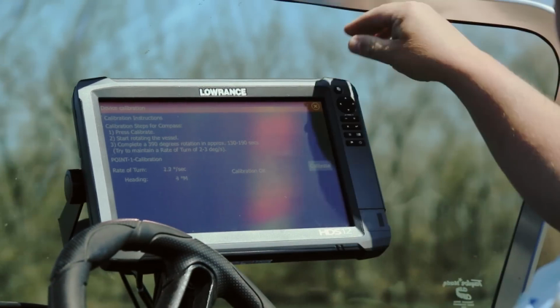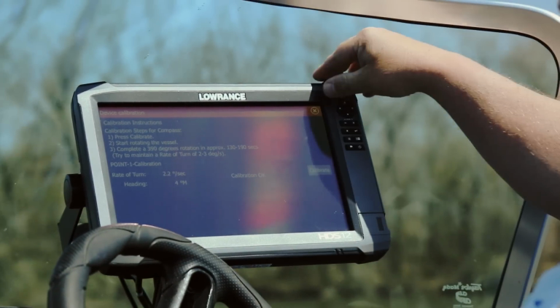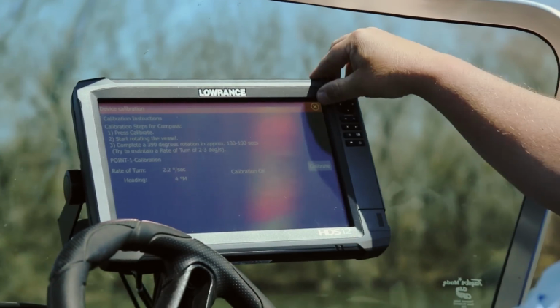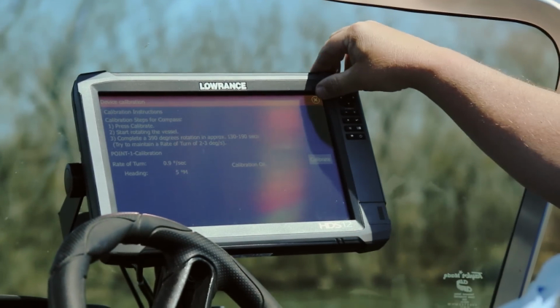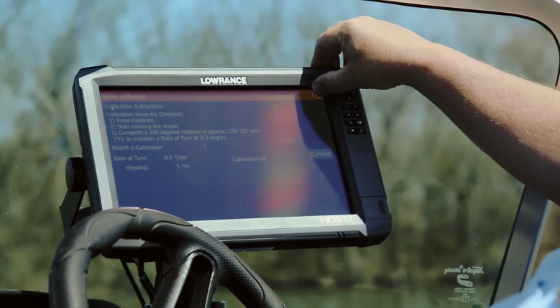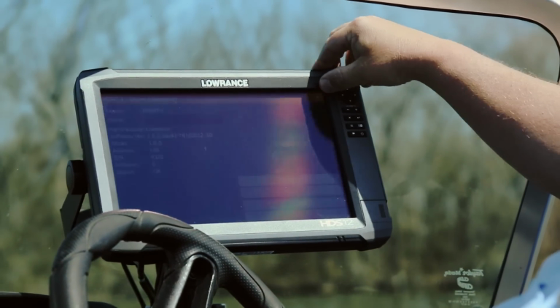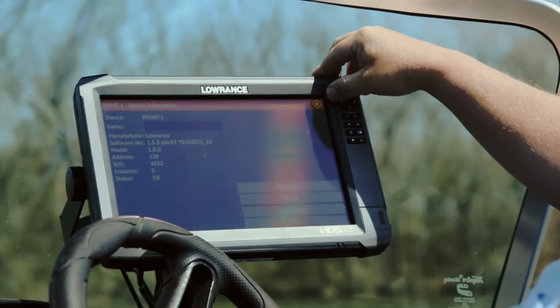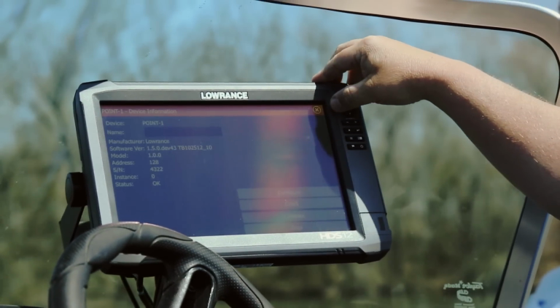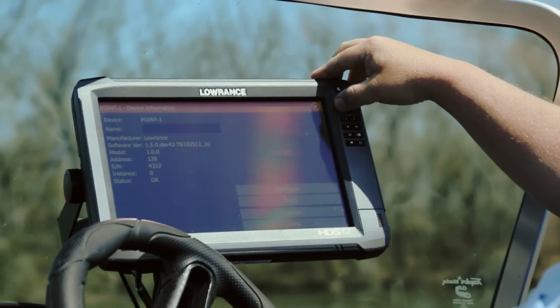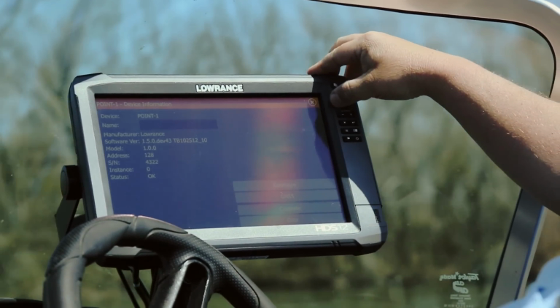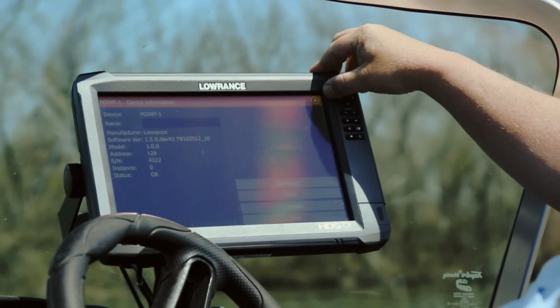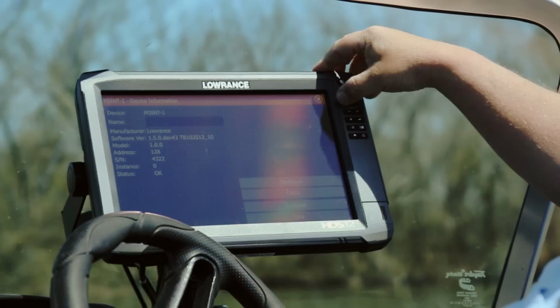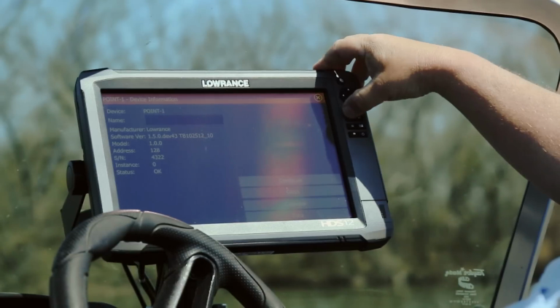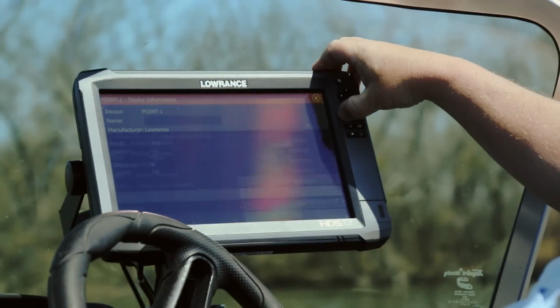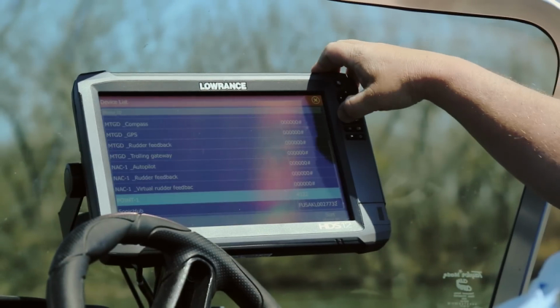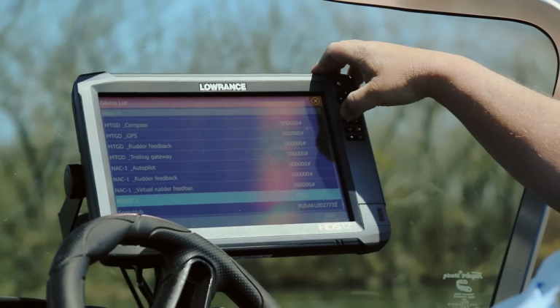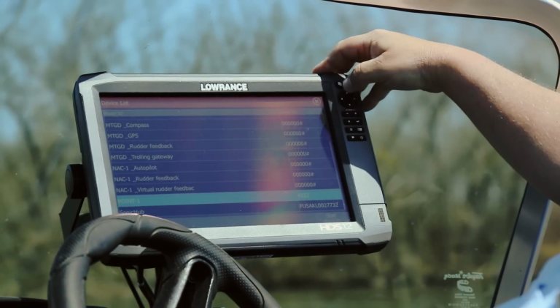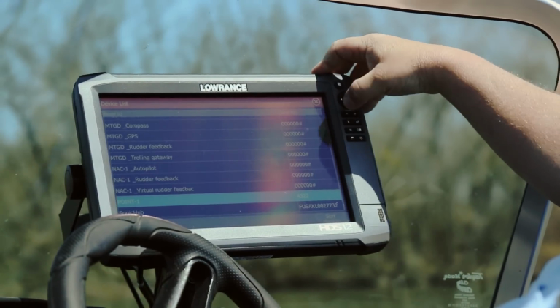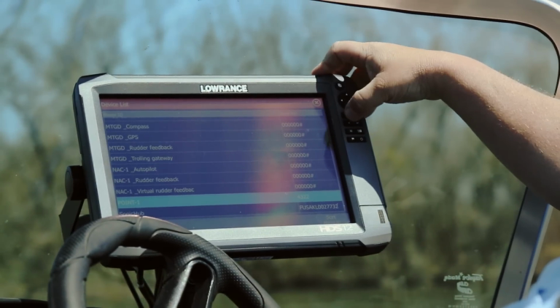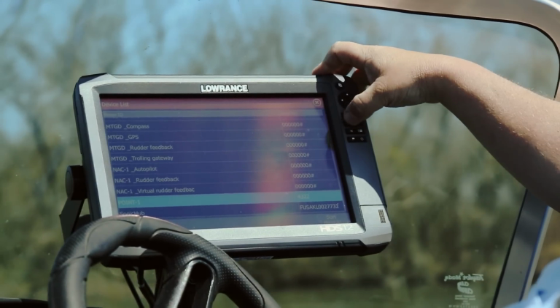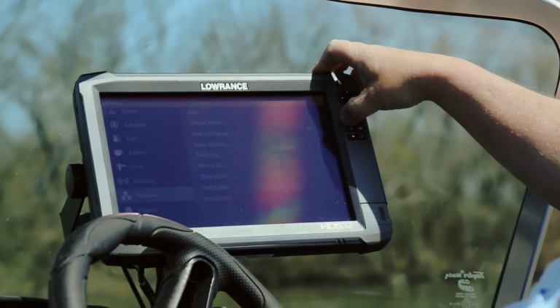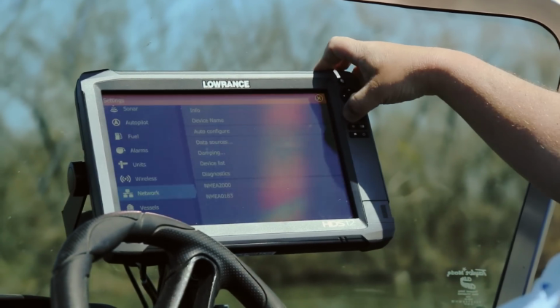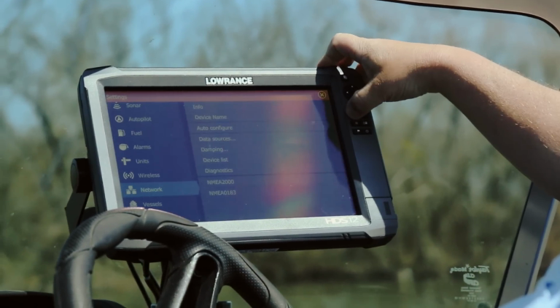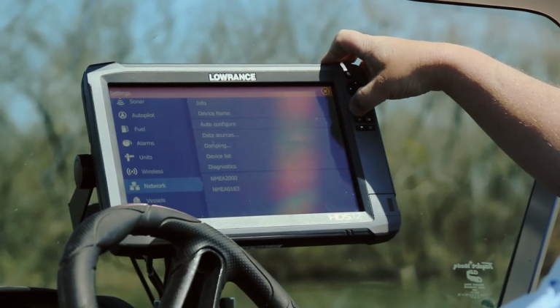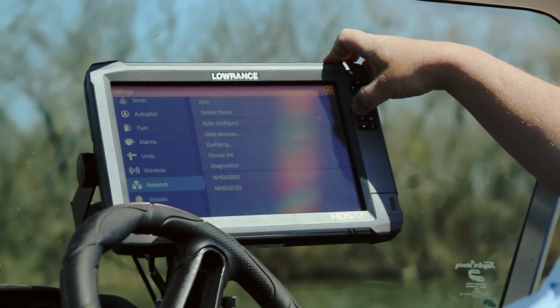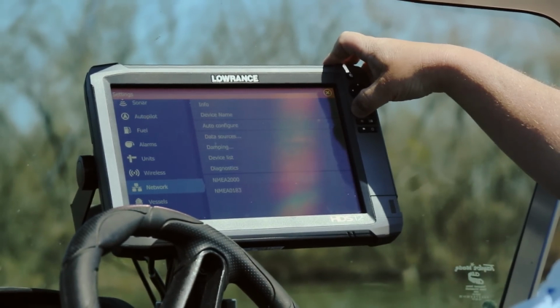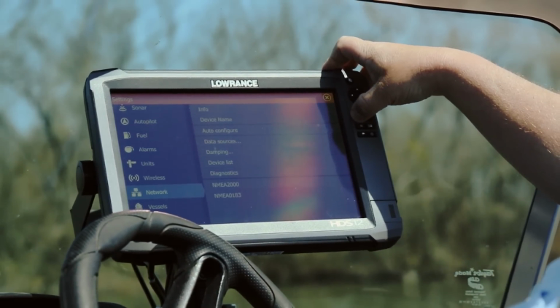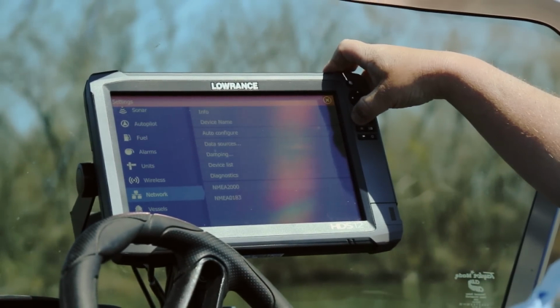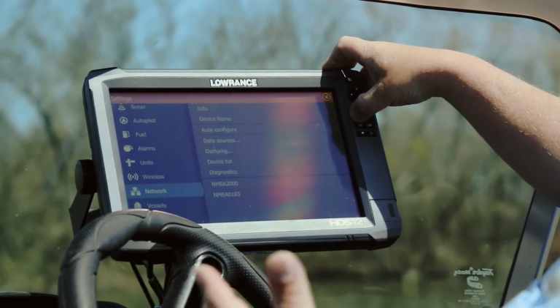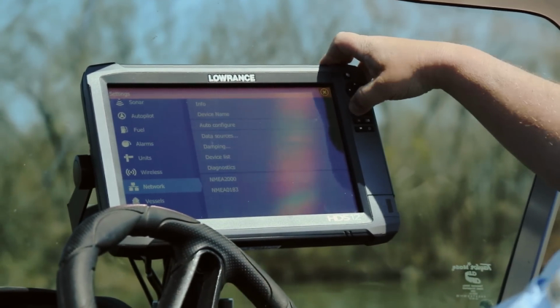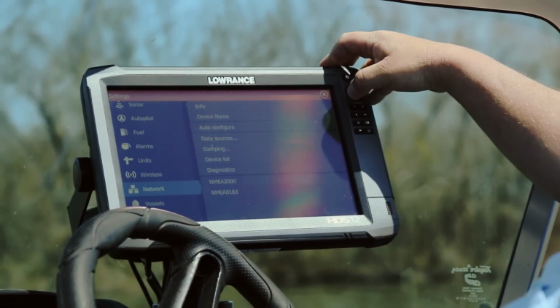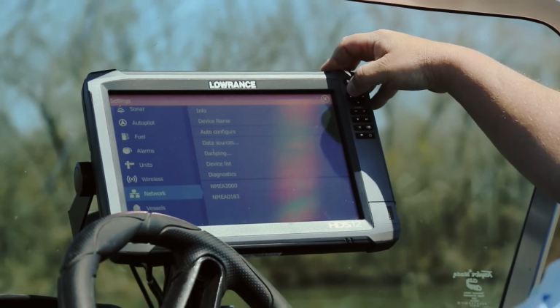All we have to do is hit the X at the top of the unit. Go ahead and X out of that. We're back to this screen.